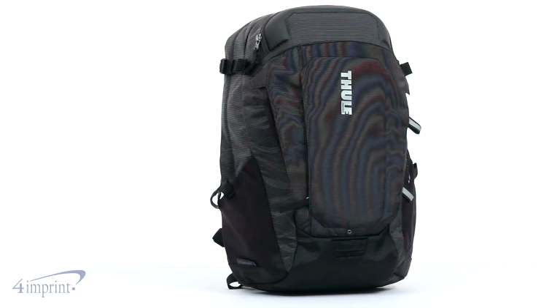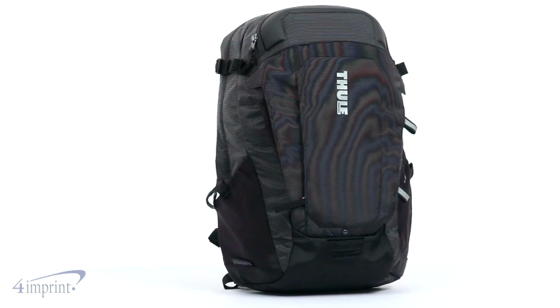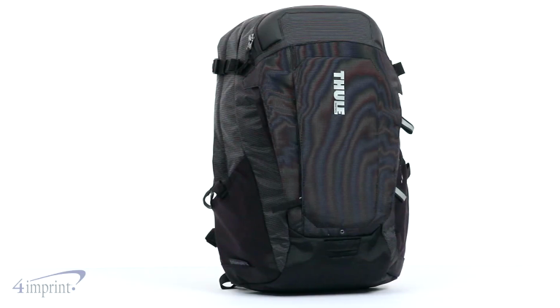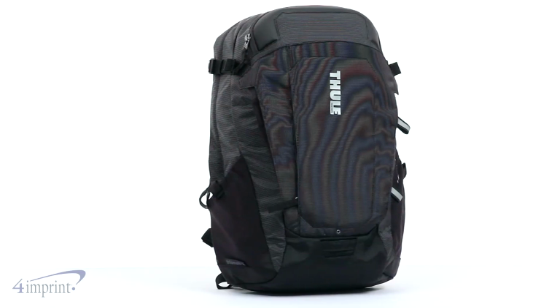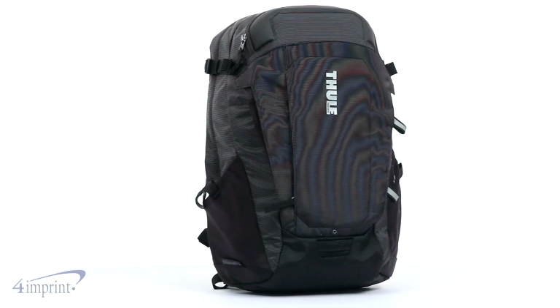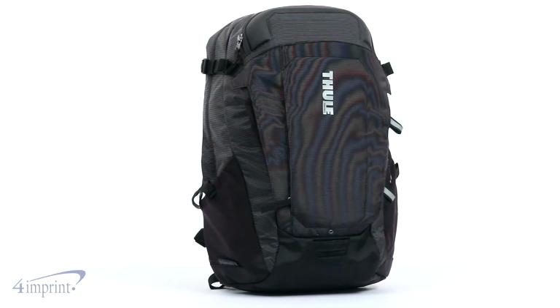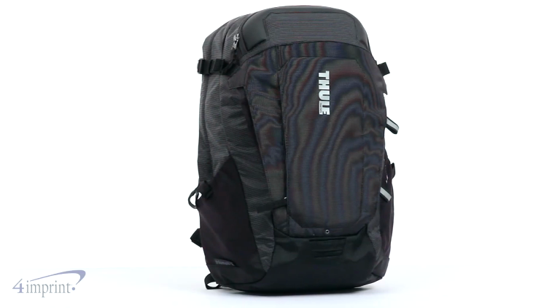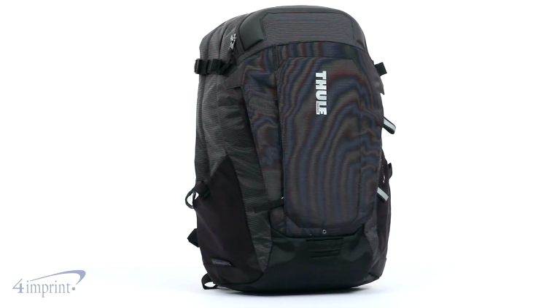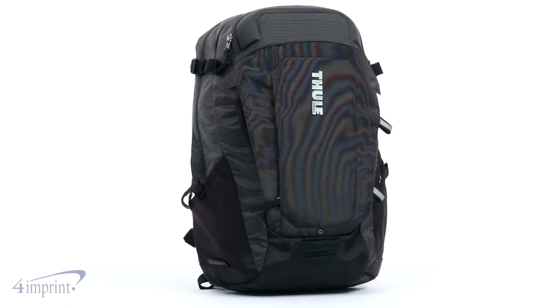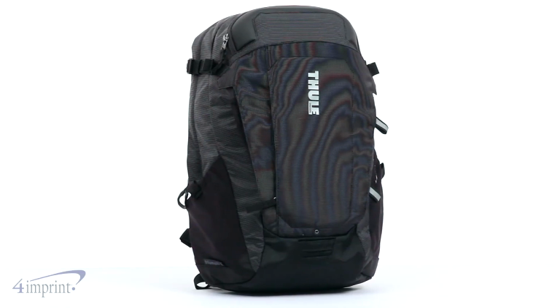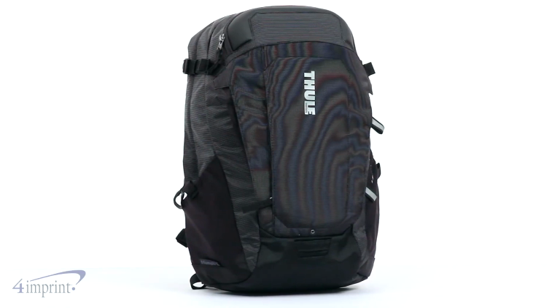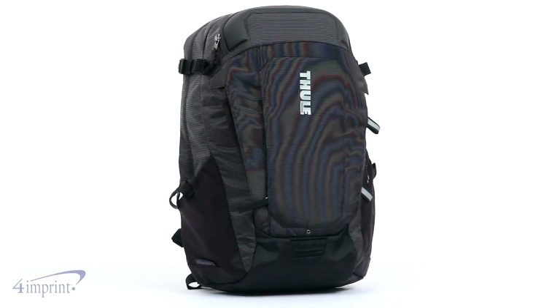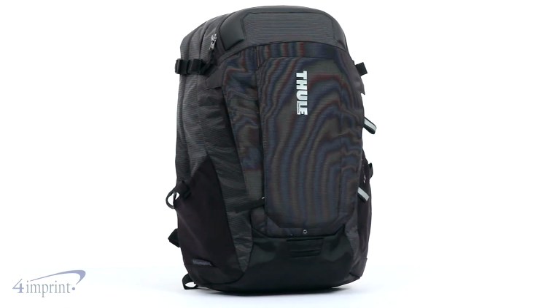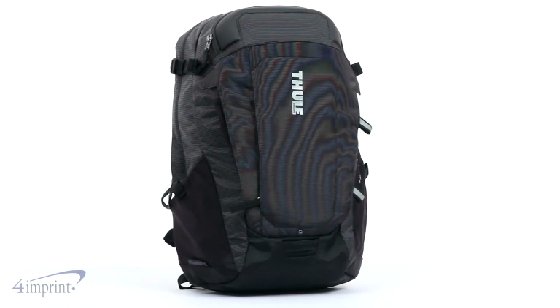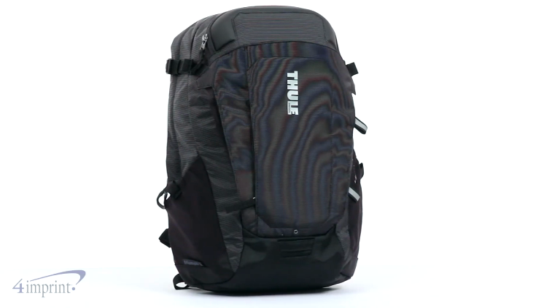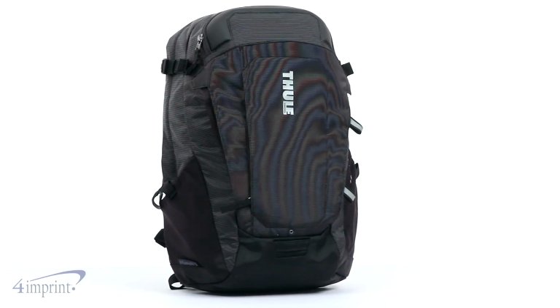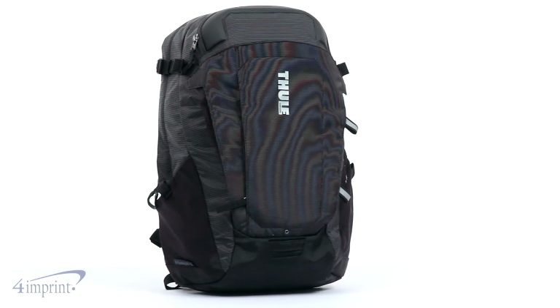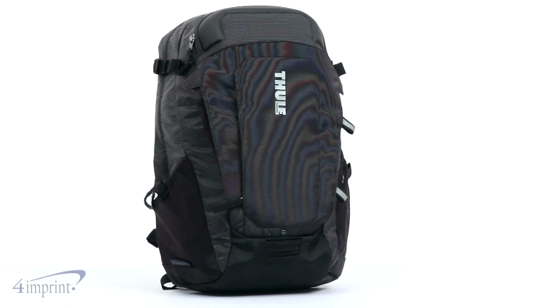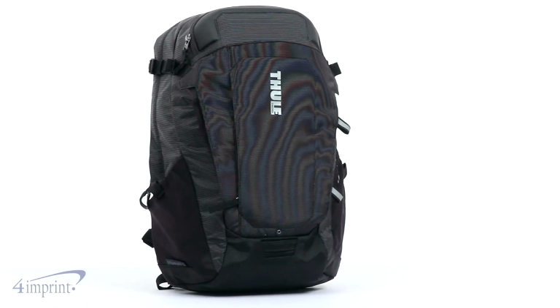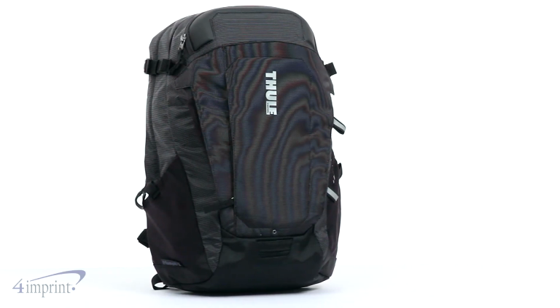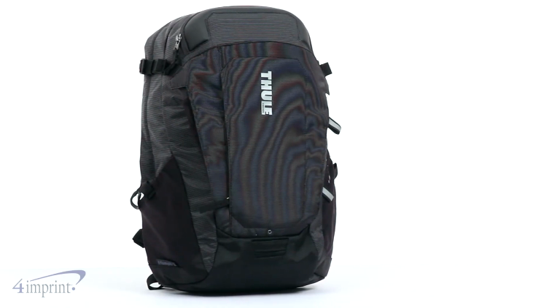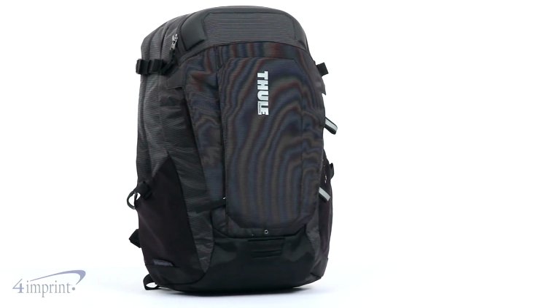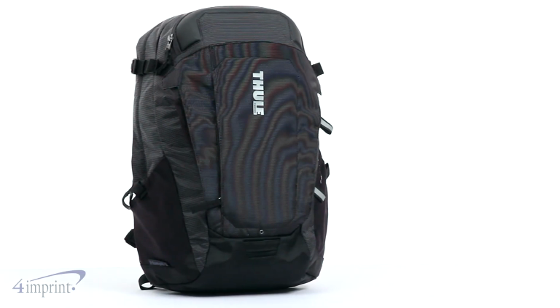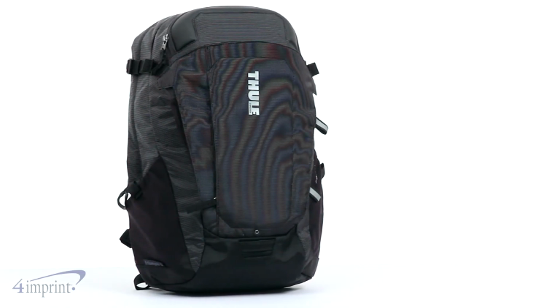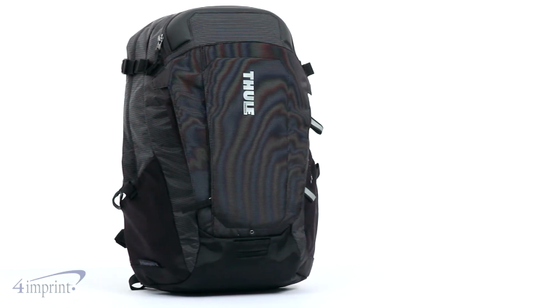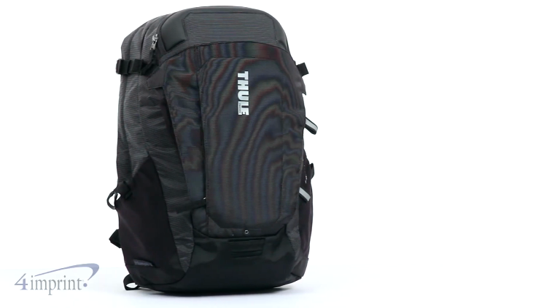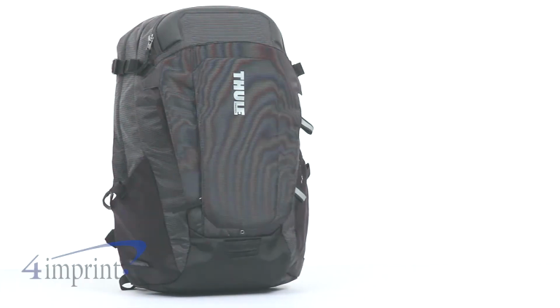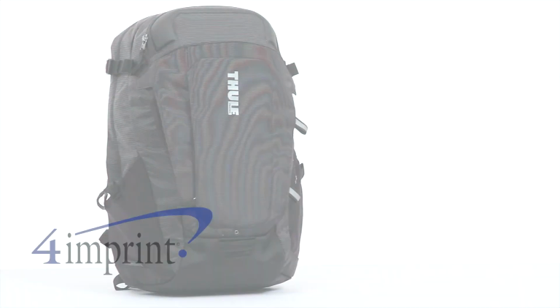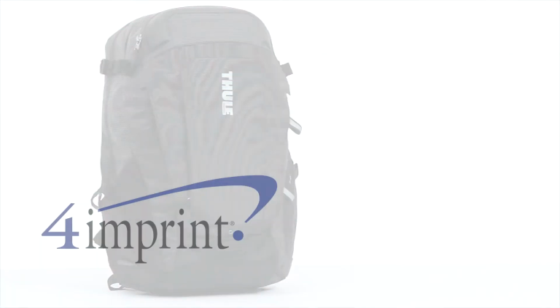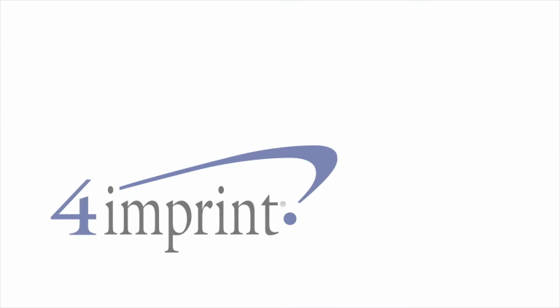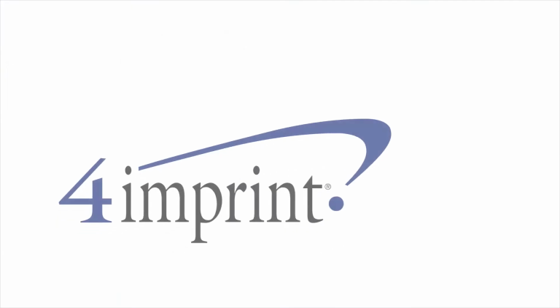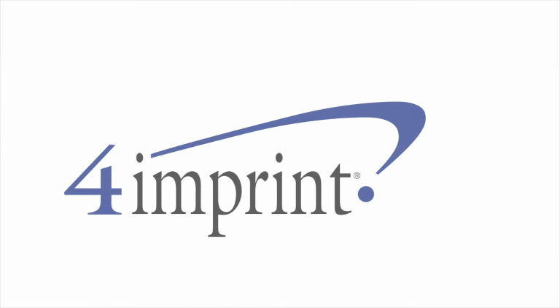Make sure you check out the Thule Enroute Triumph 2 Laptop Backpack from 4imprint.